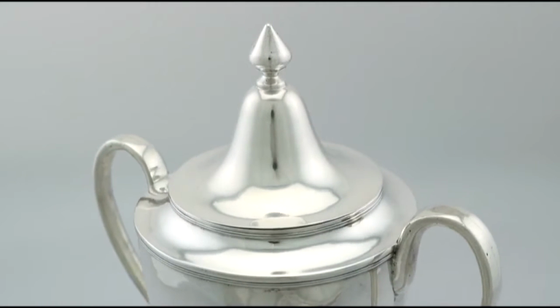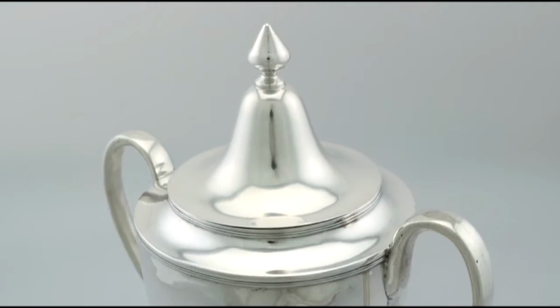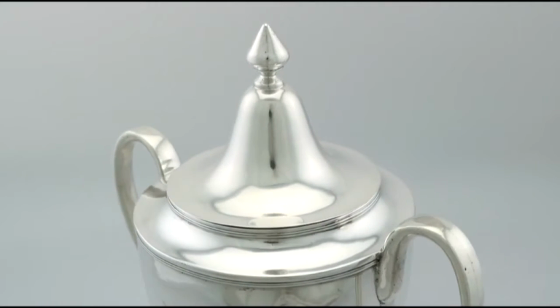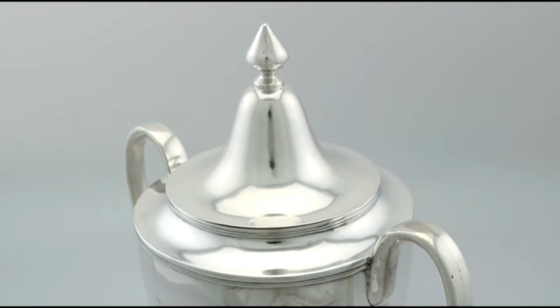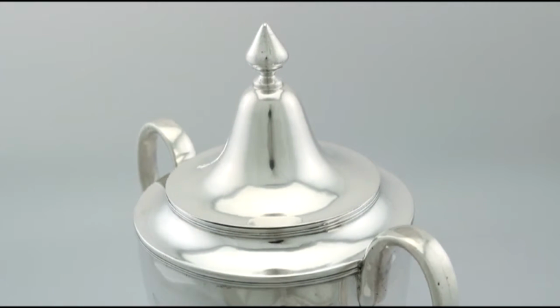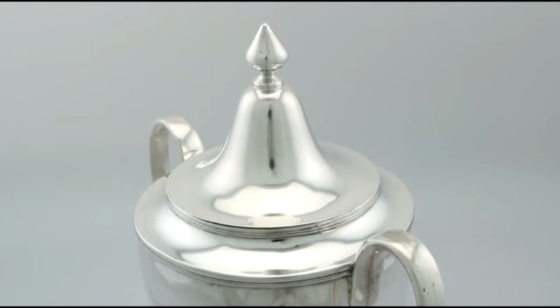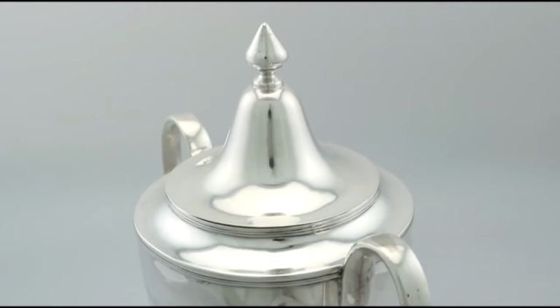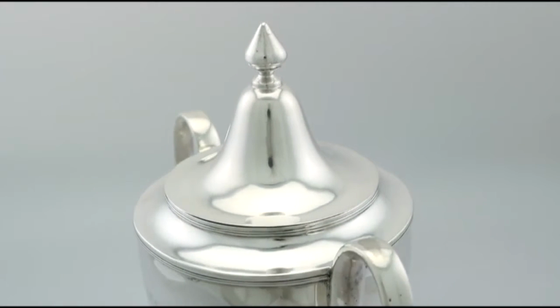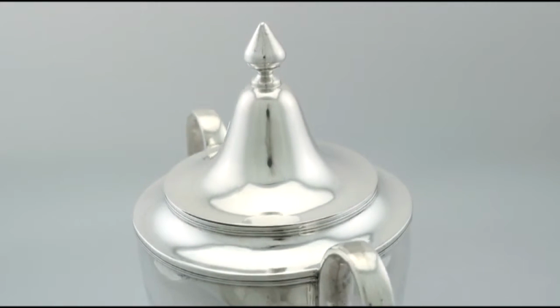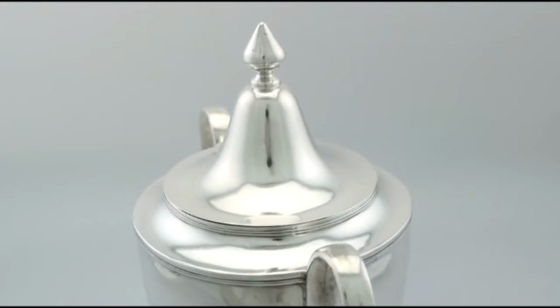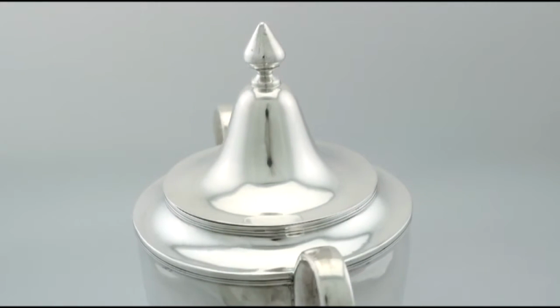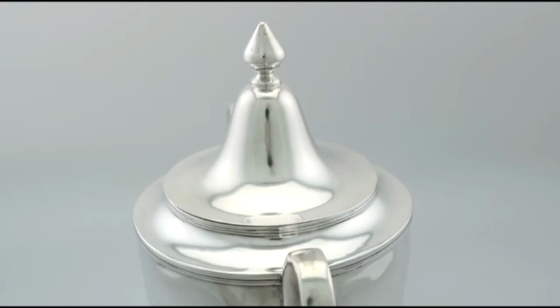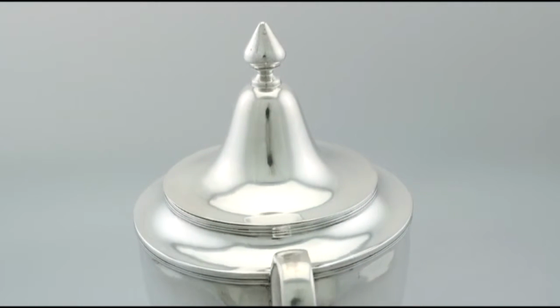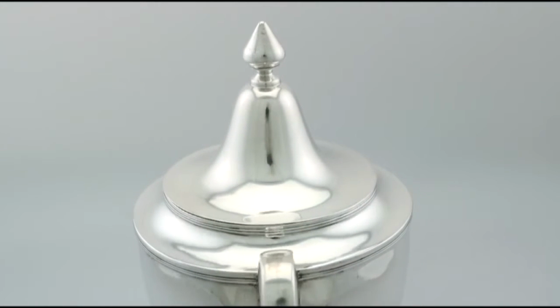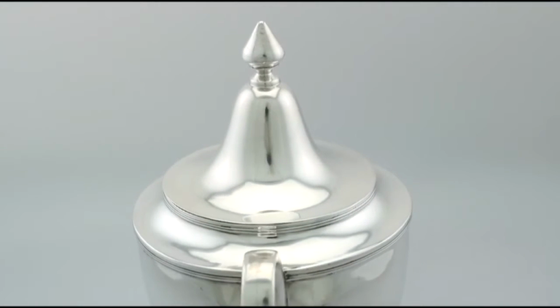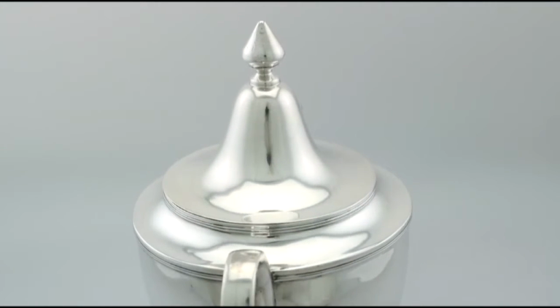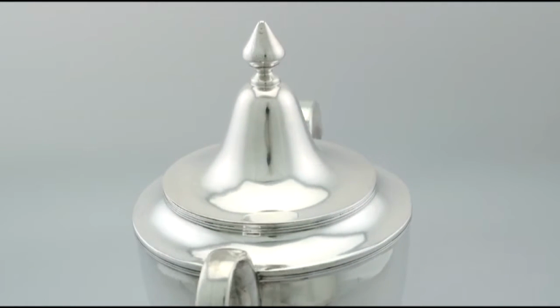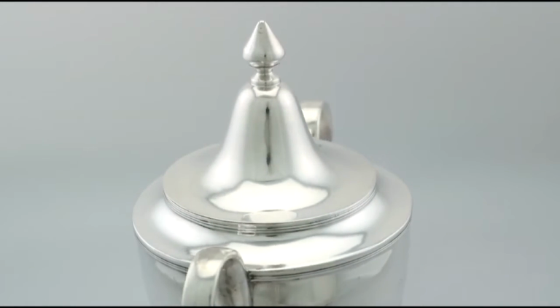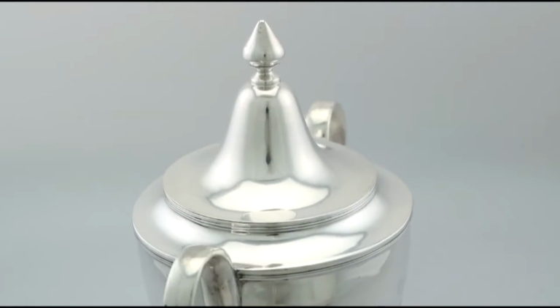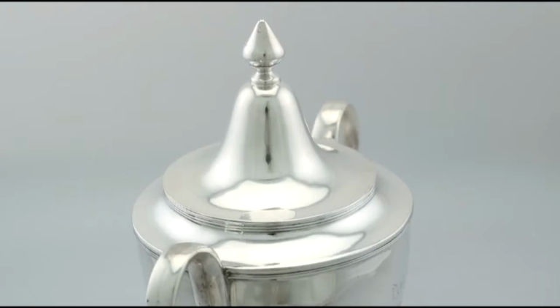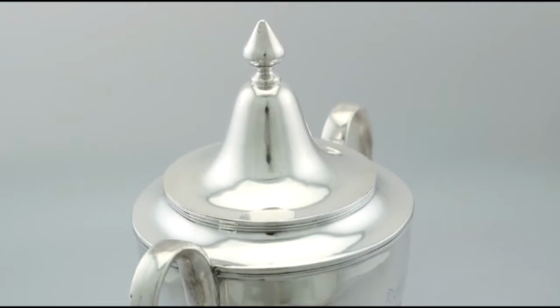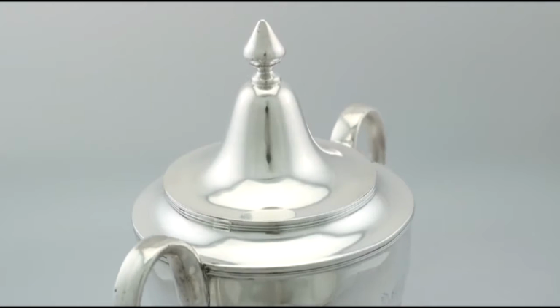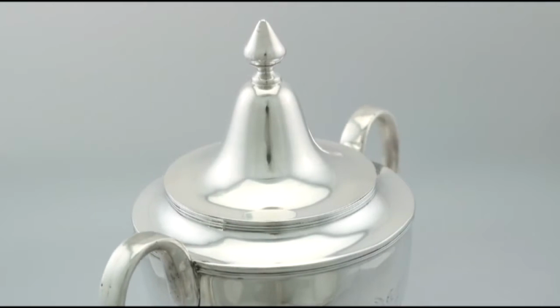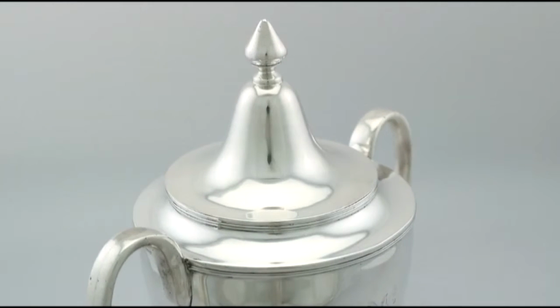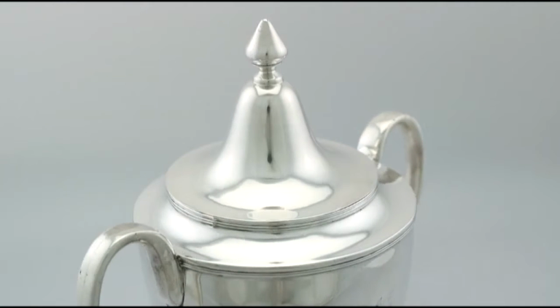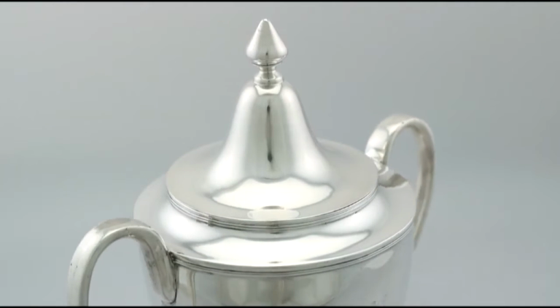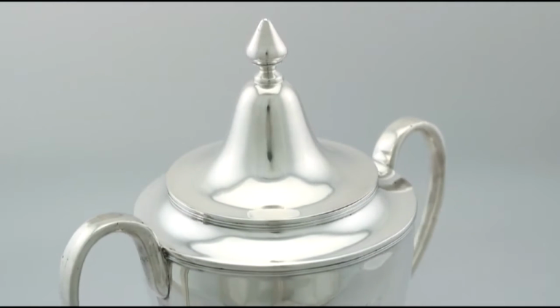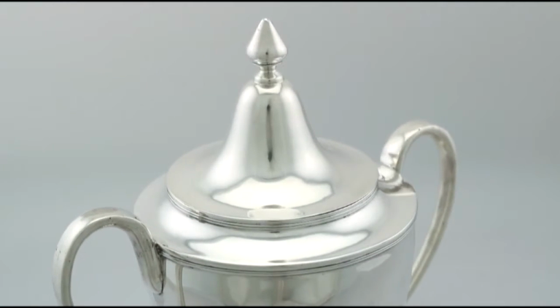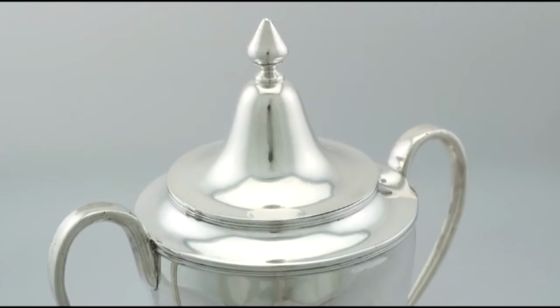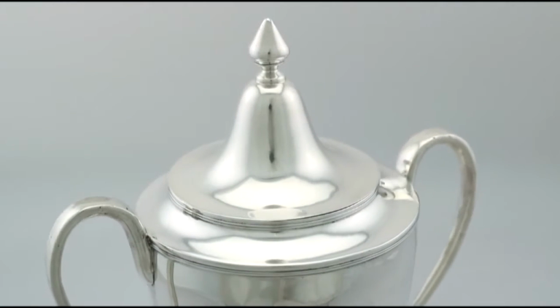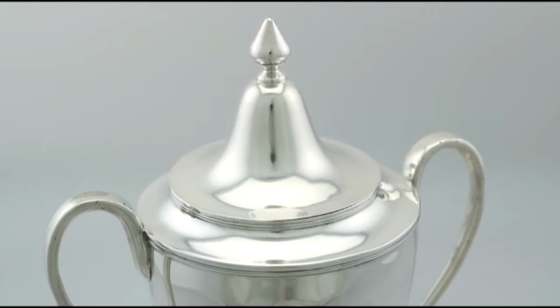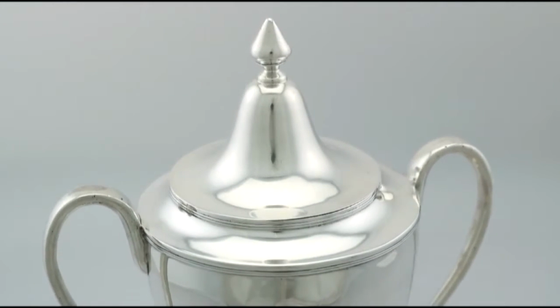At a weight of 28.7 troy ounces, the piece is an excellent gauge of silver.